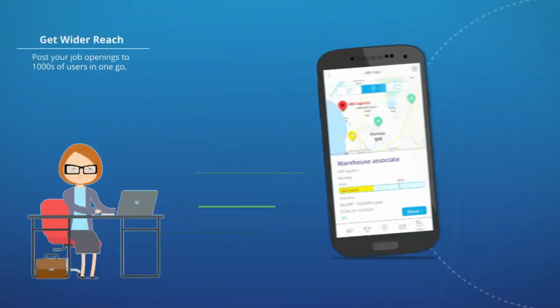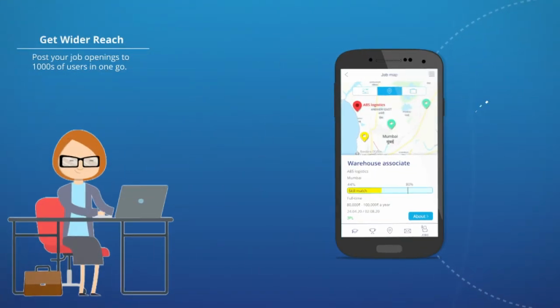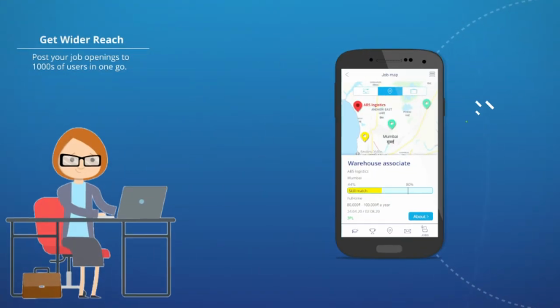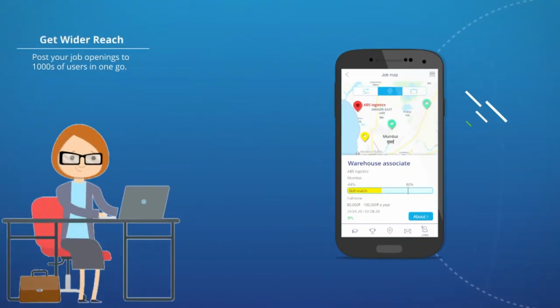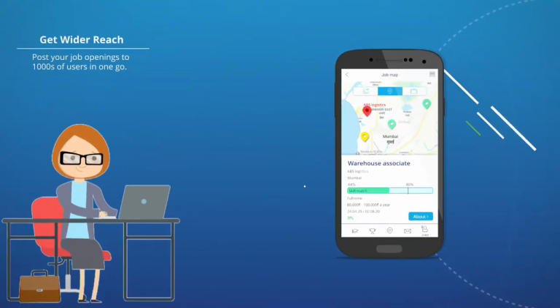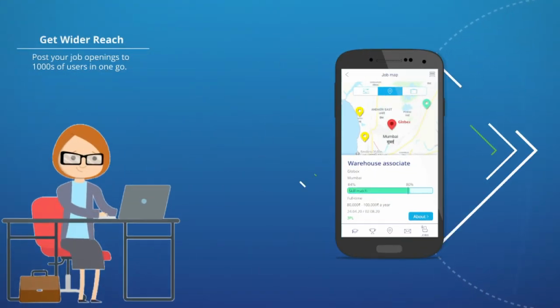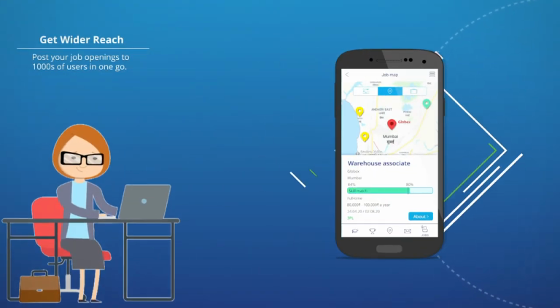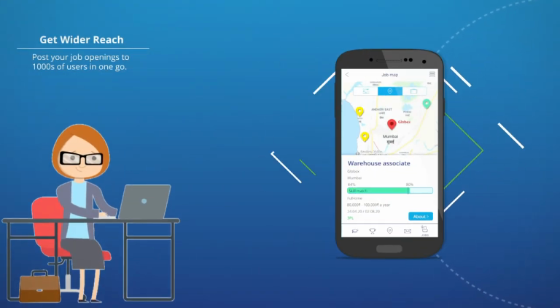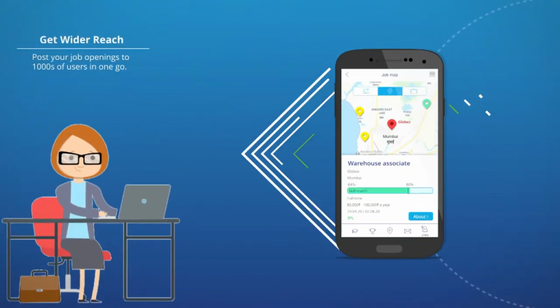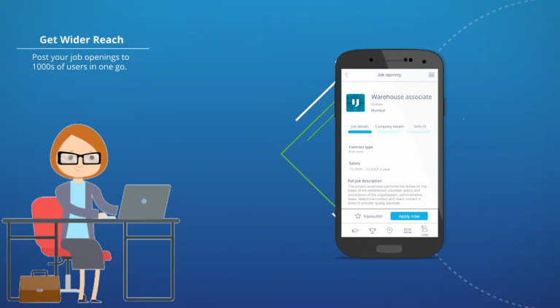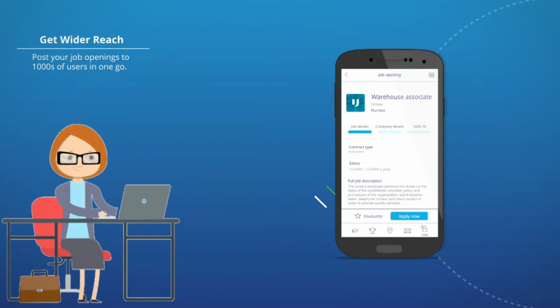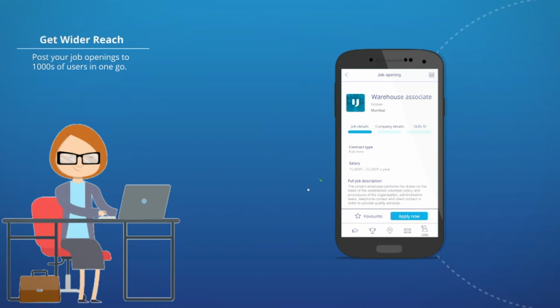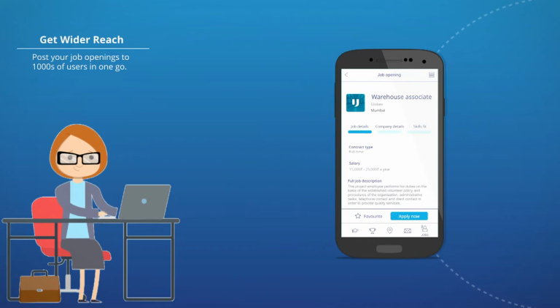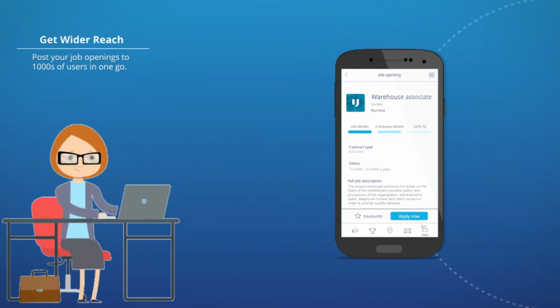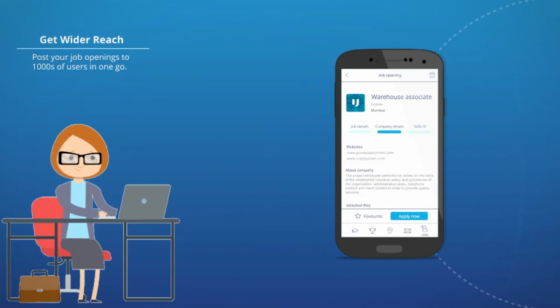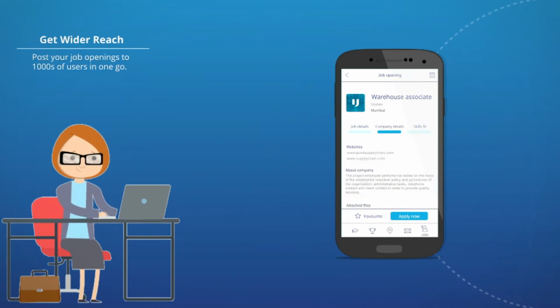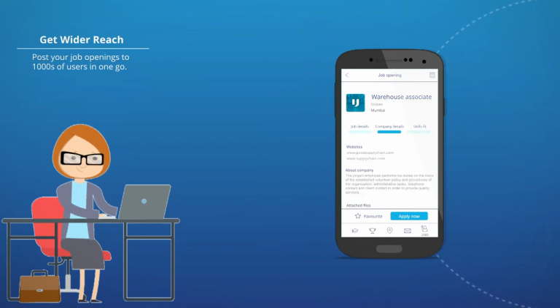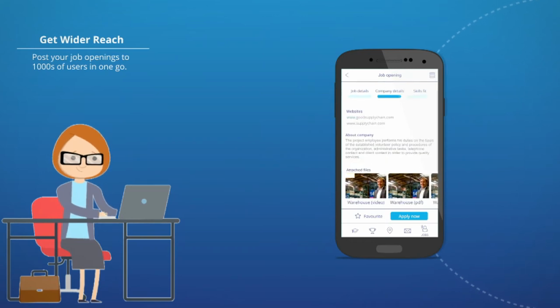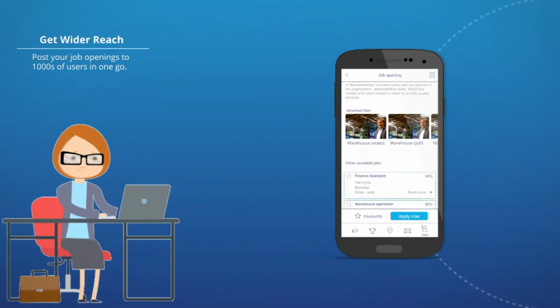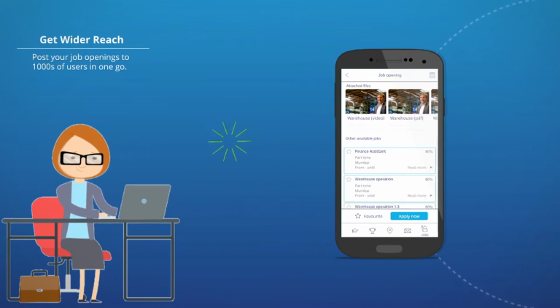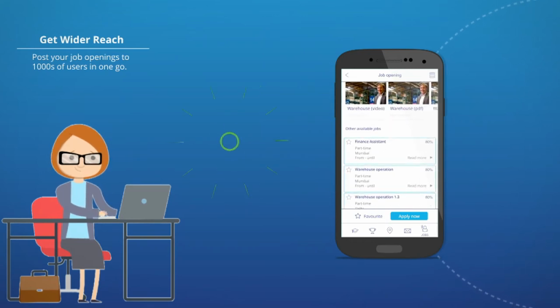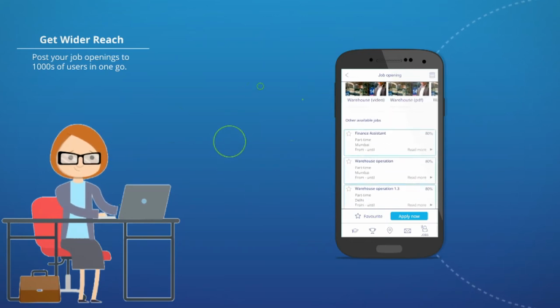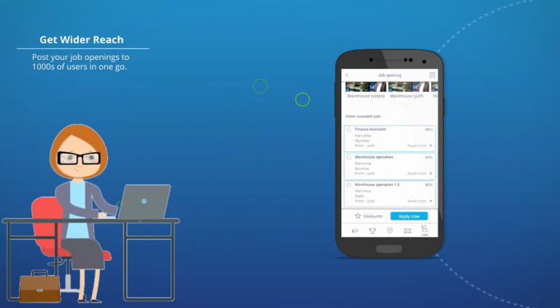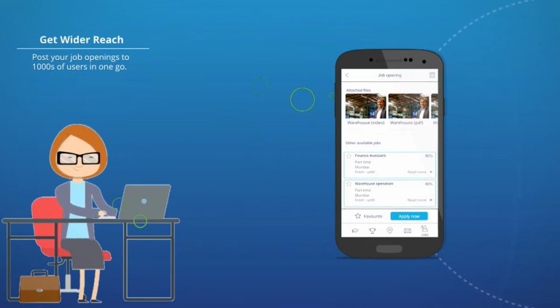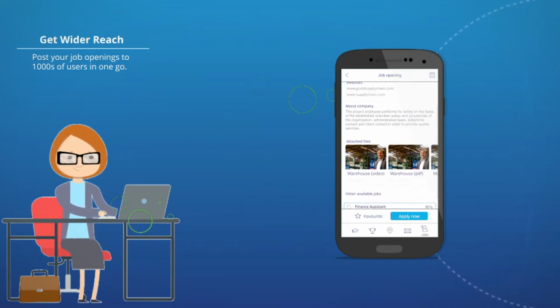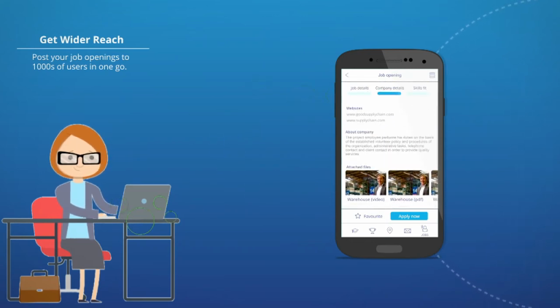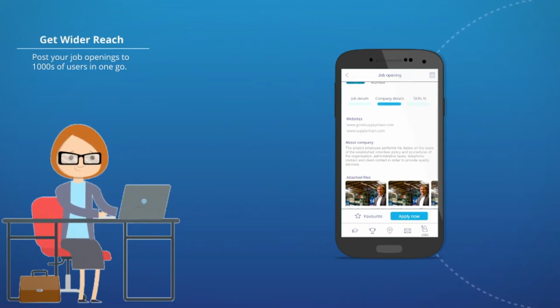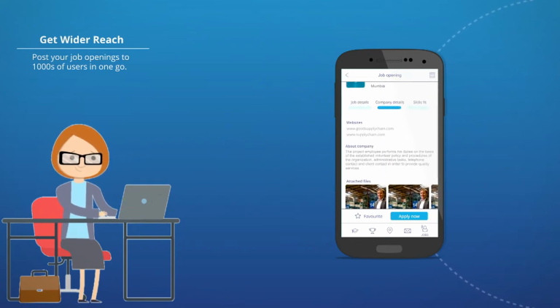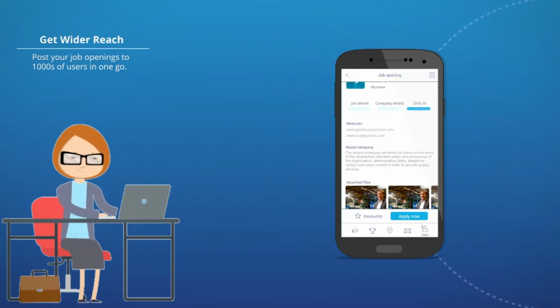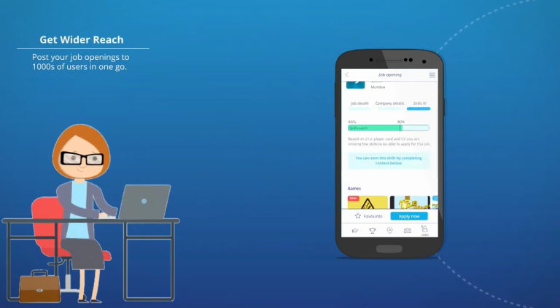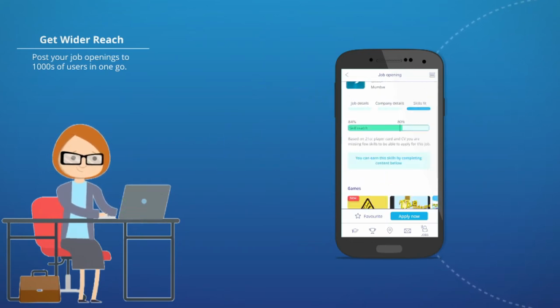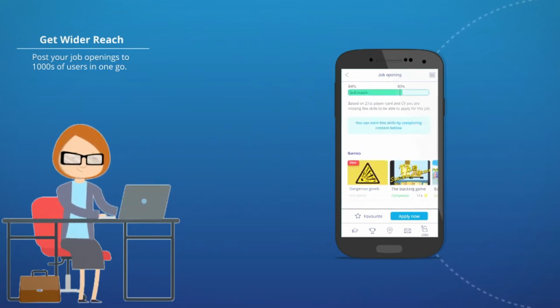Get wider reach. Post your job openings to thousands of users in one go.